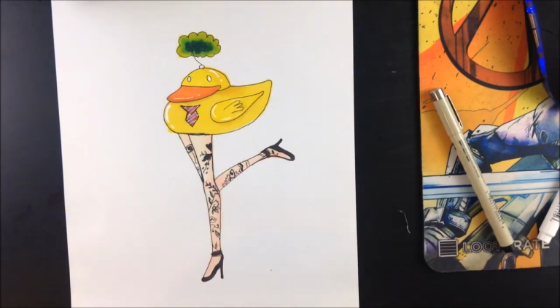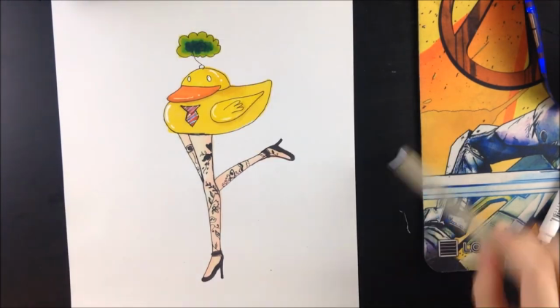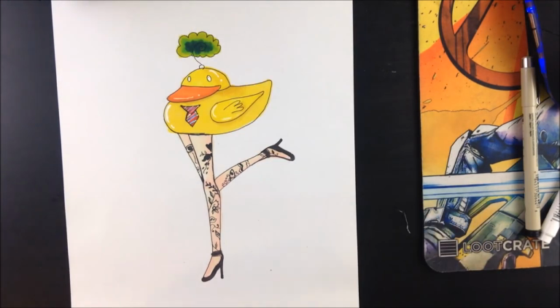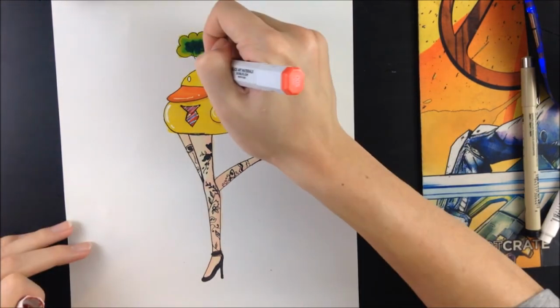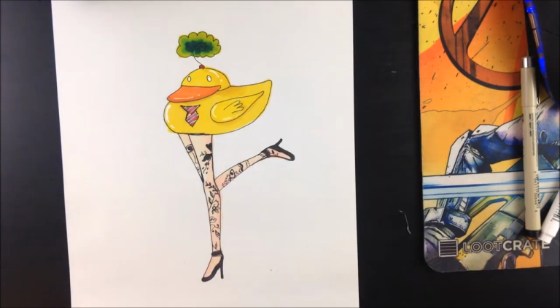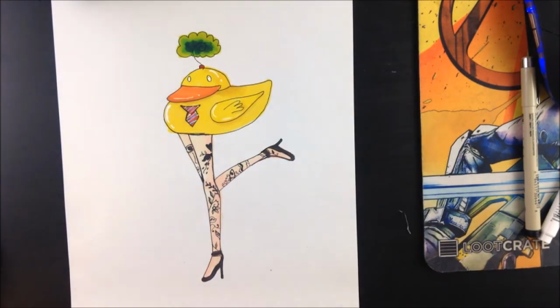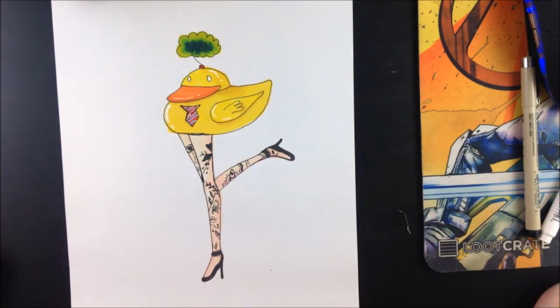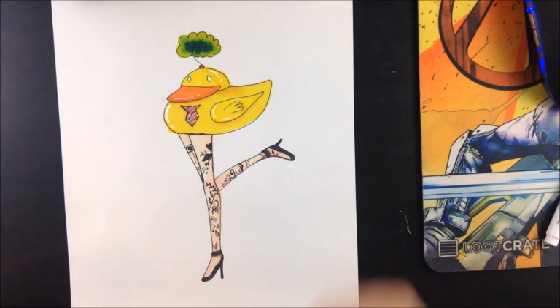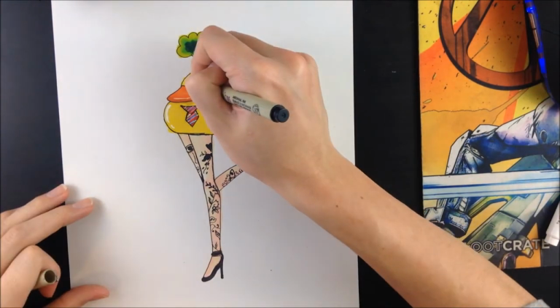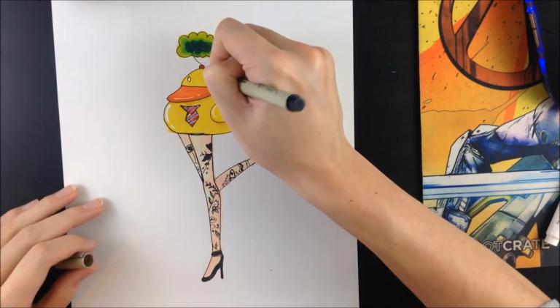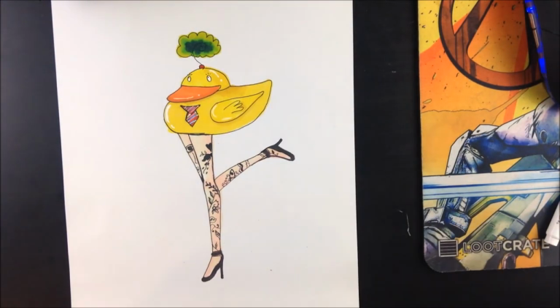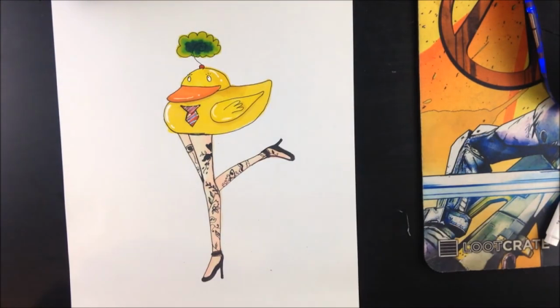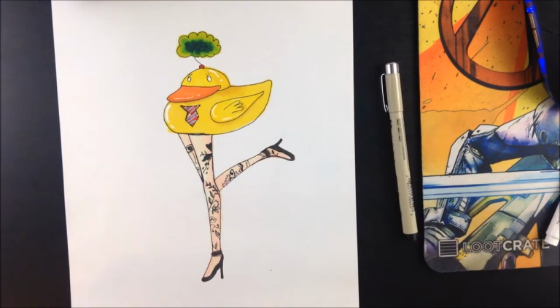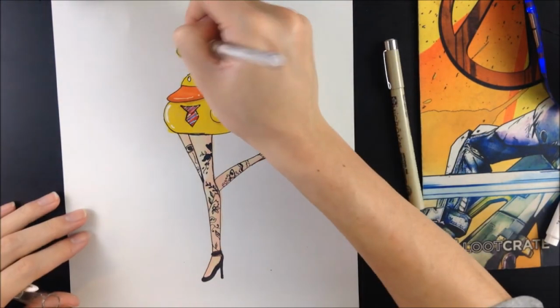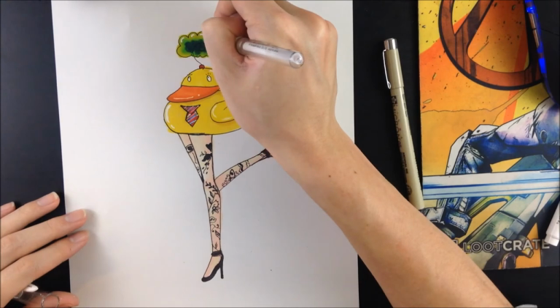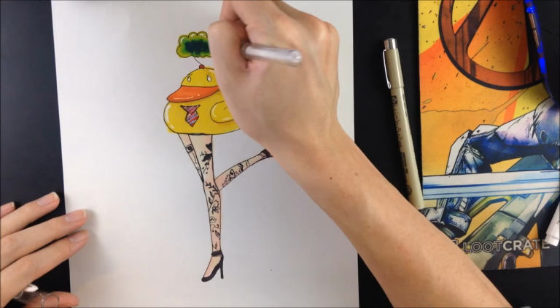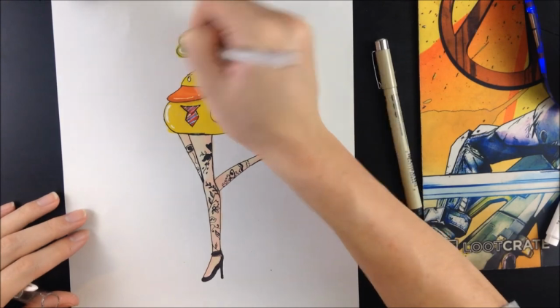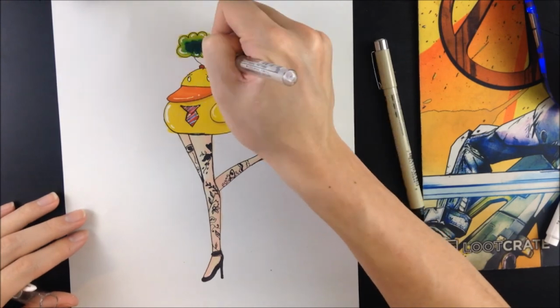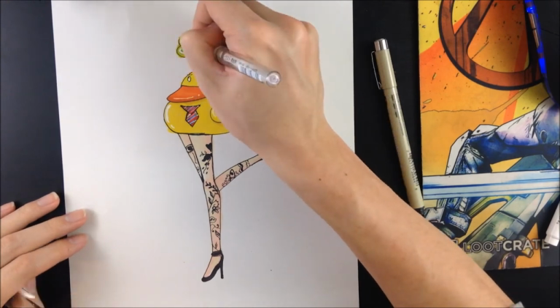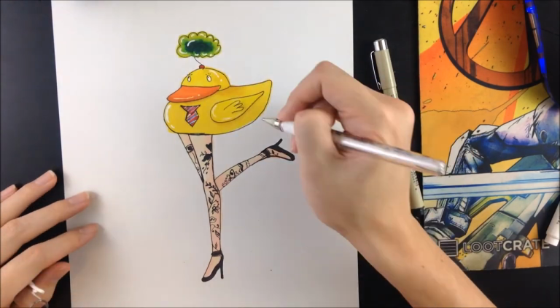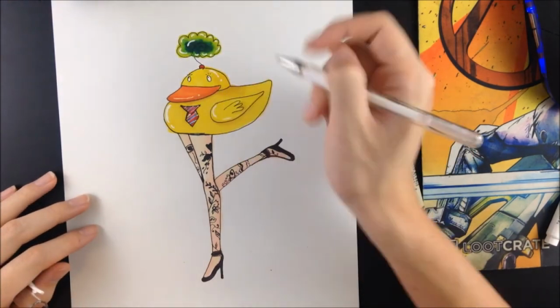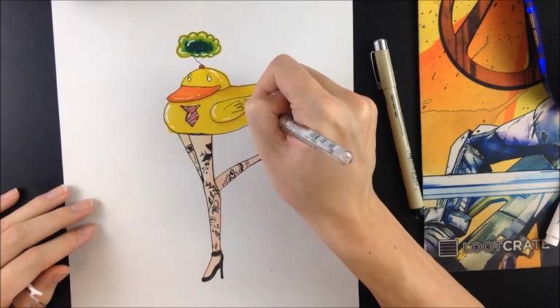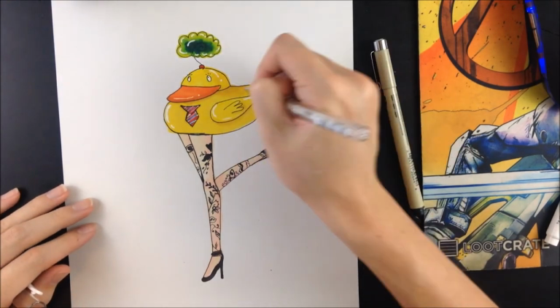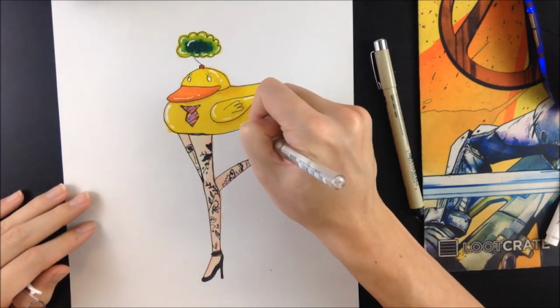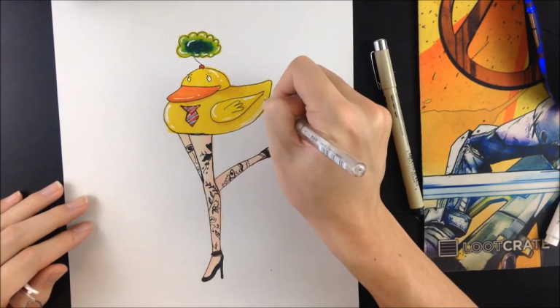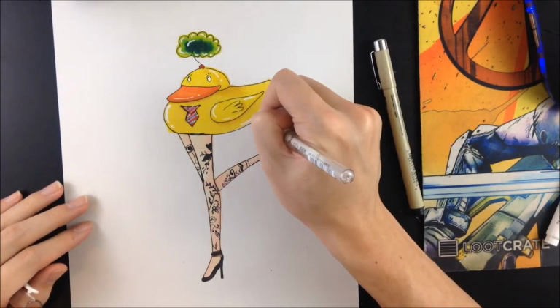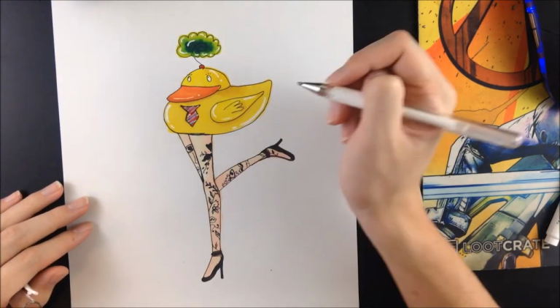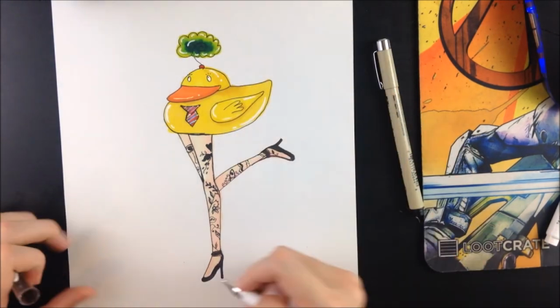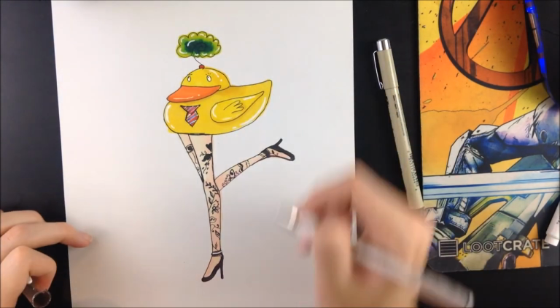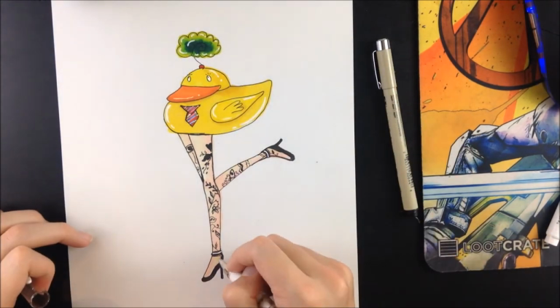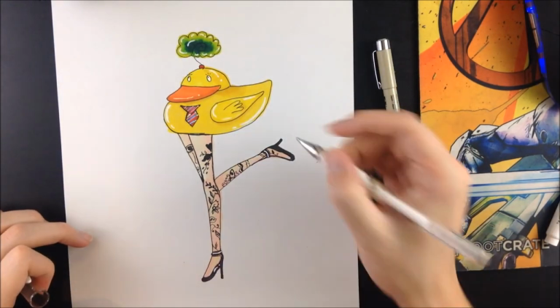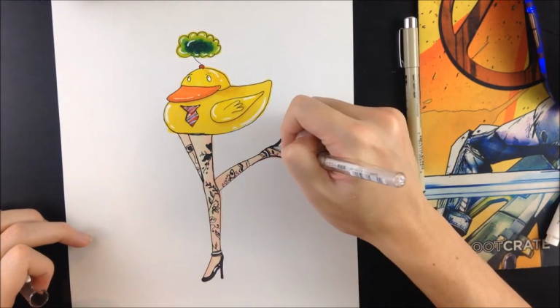Like and subscribe, whatever, I don't care. I just draw fucking rubber ducks with hills — like what do you want?